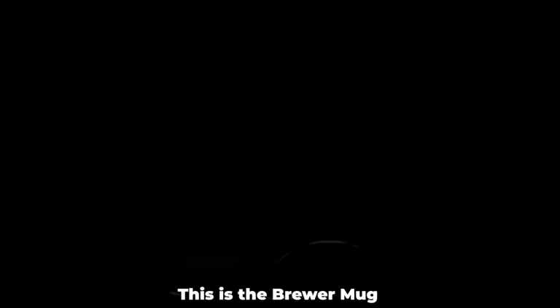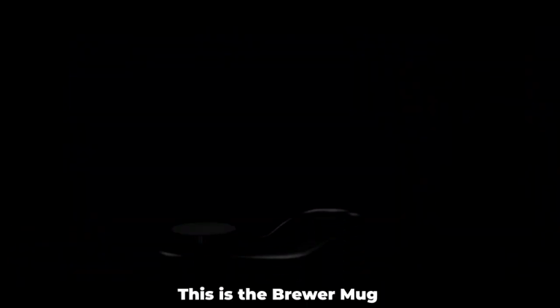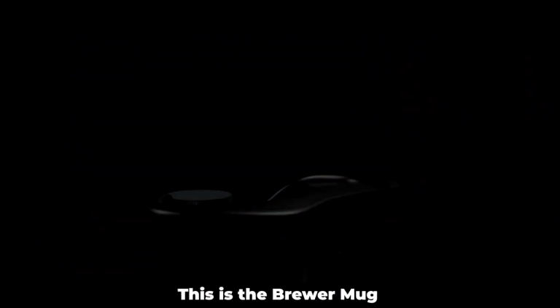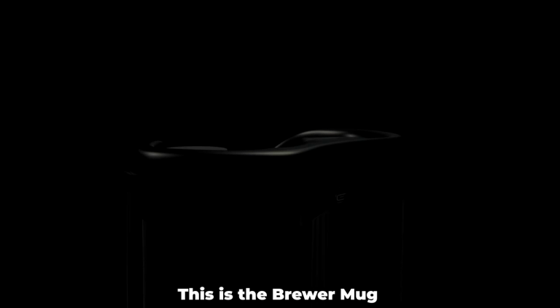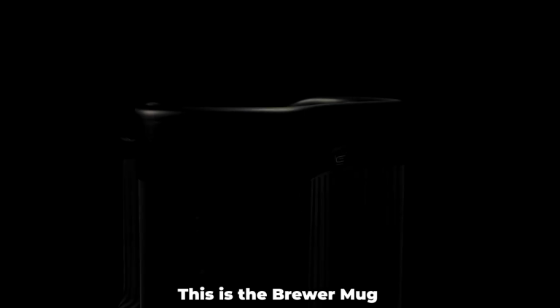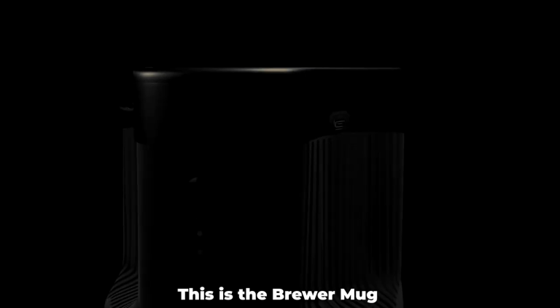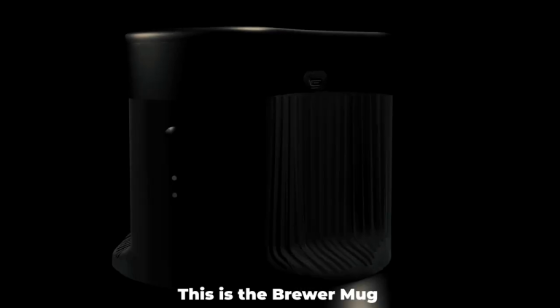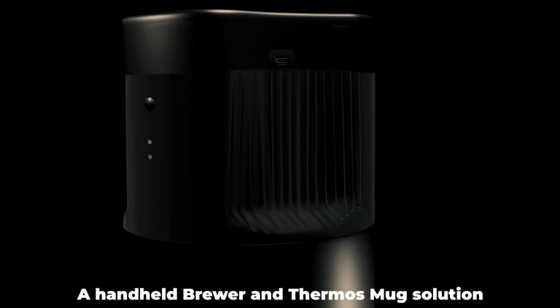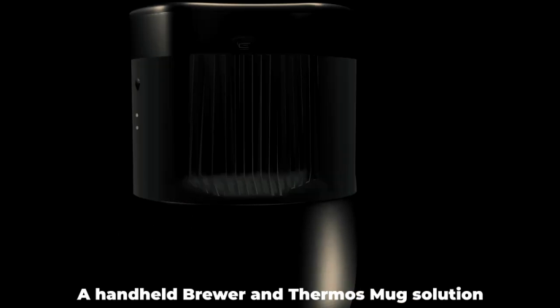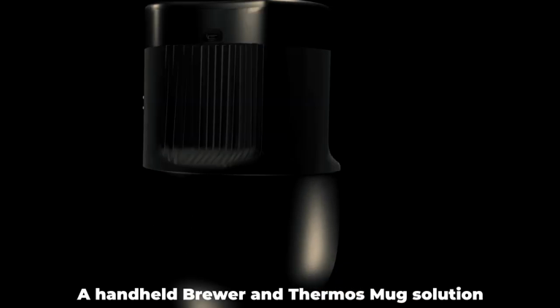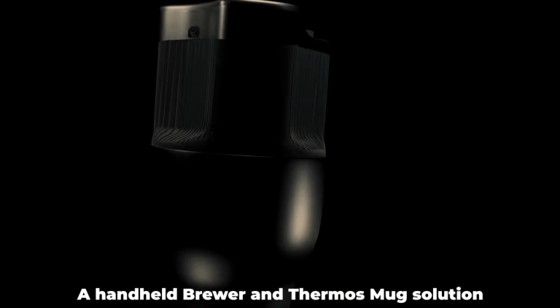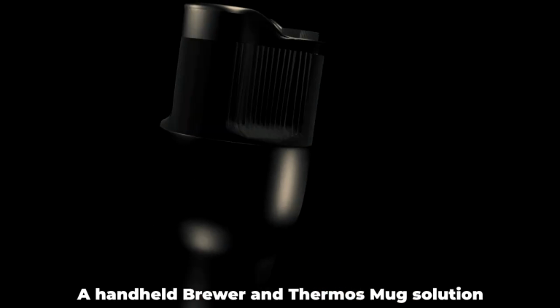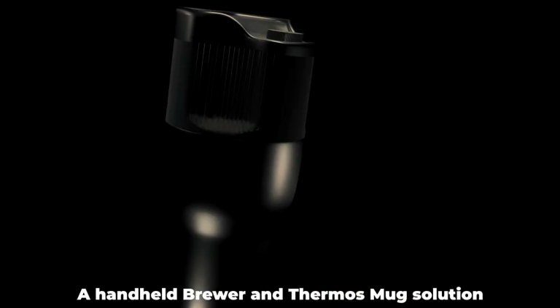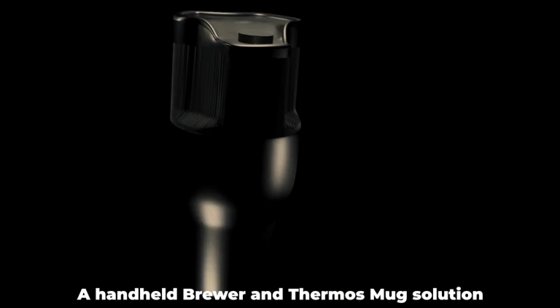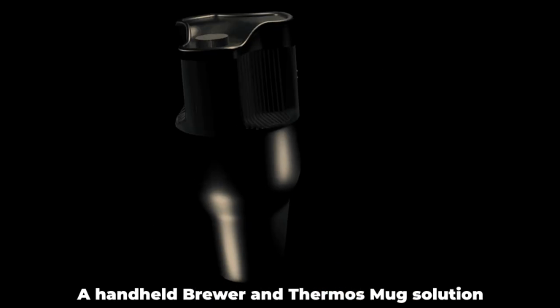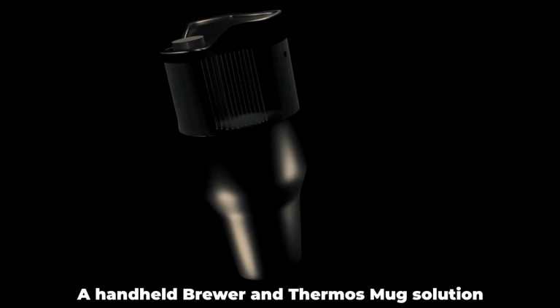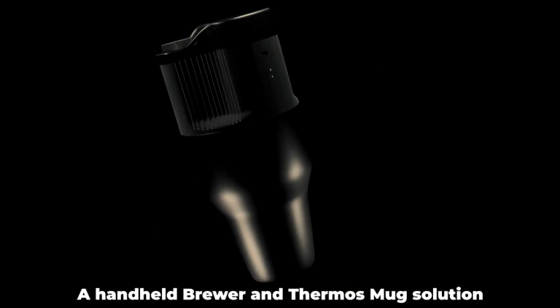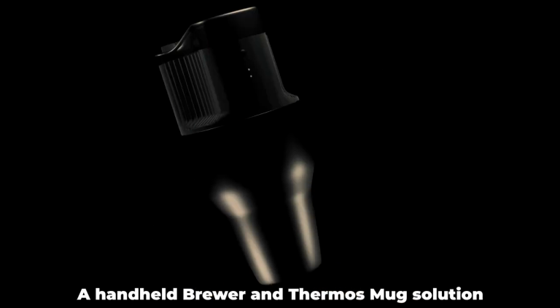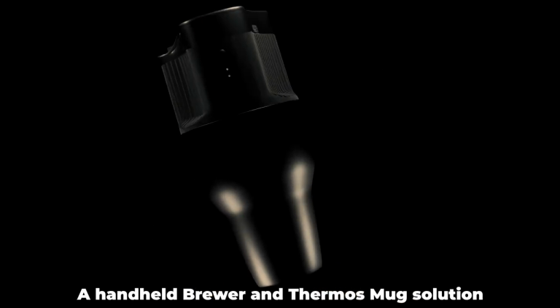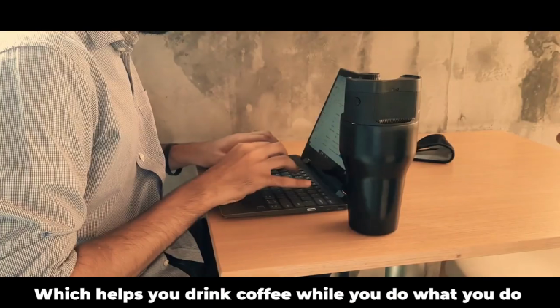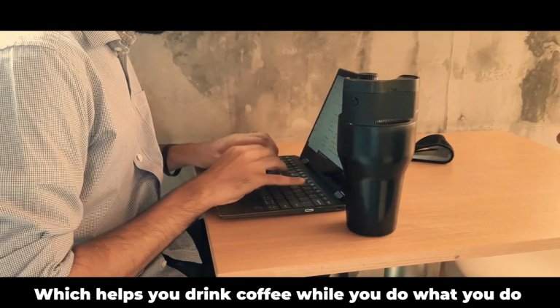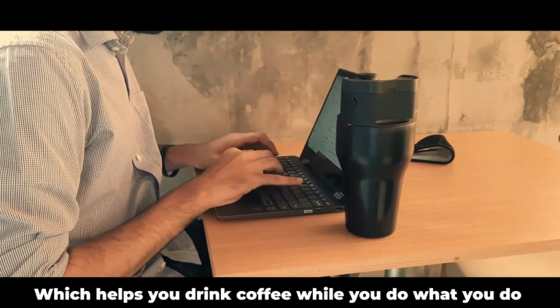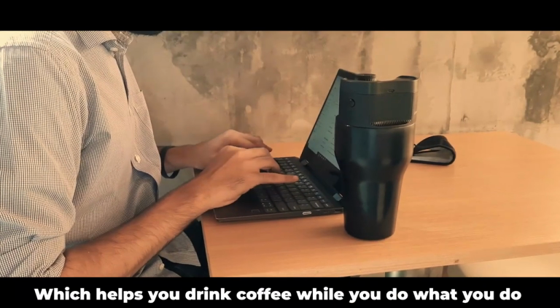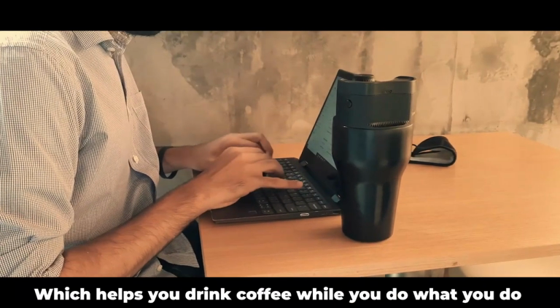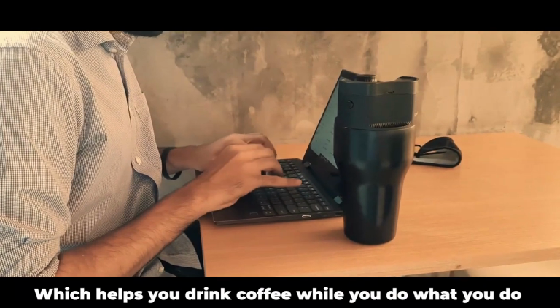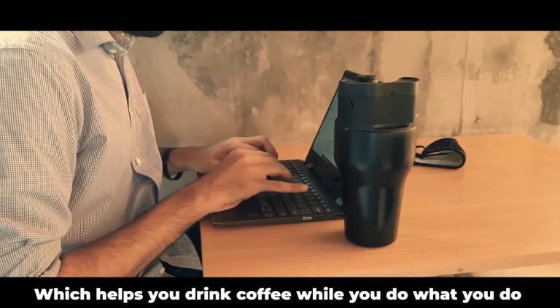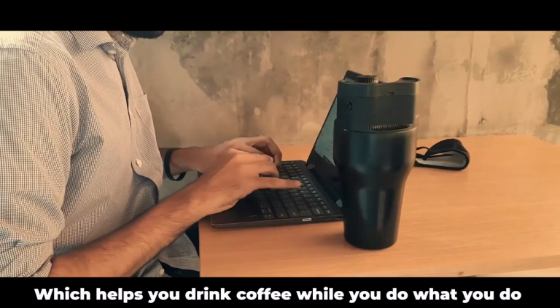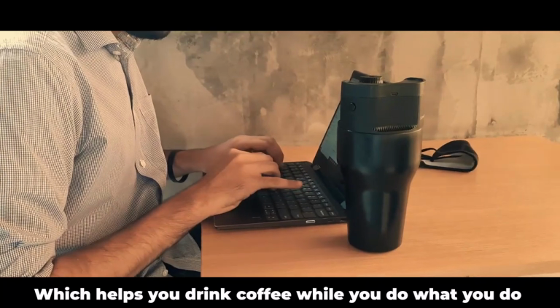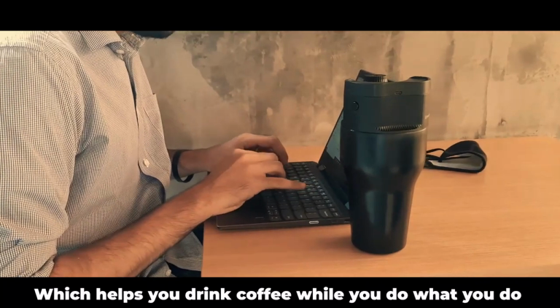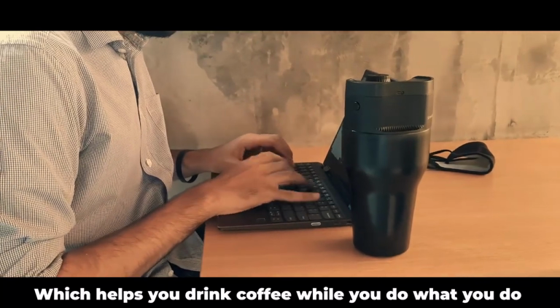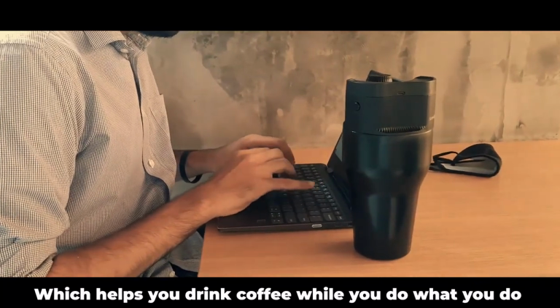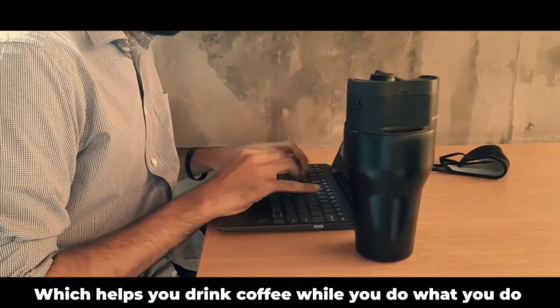This is the Brewer Mug, a handheld brewer and thermos mug solution, which helps you drink coffee while you do what you do.